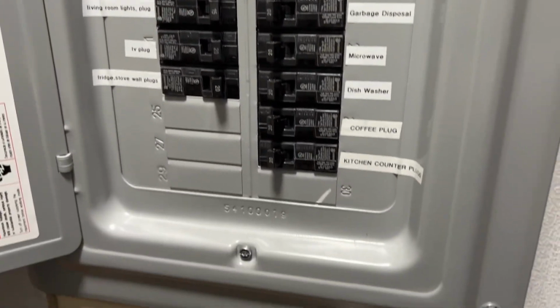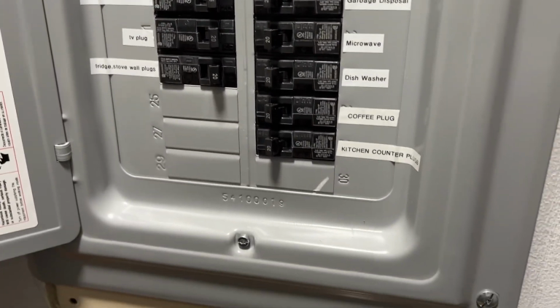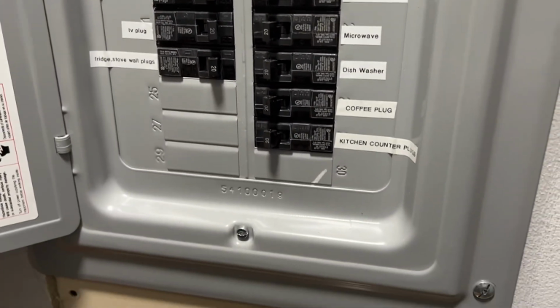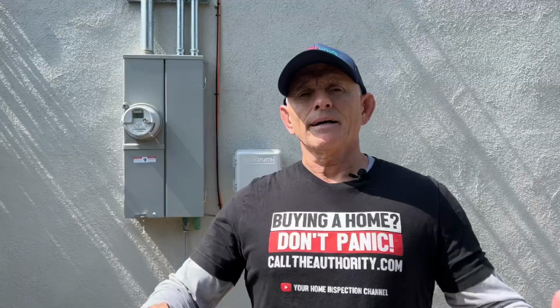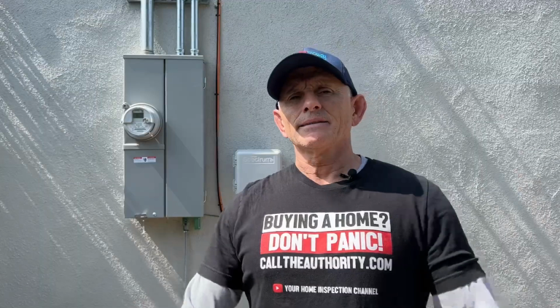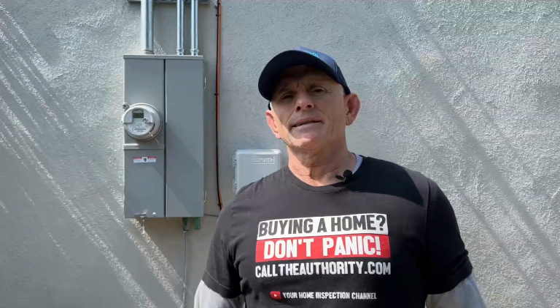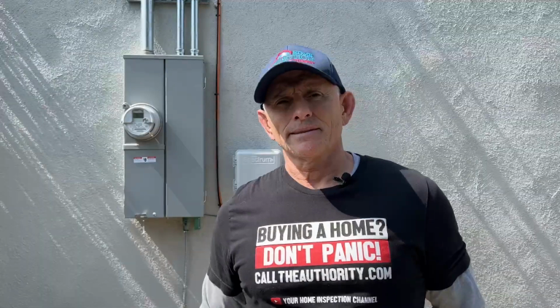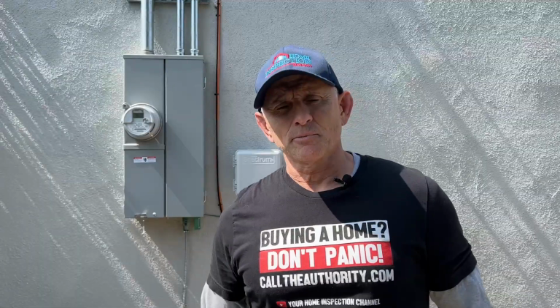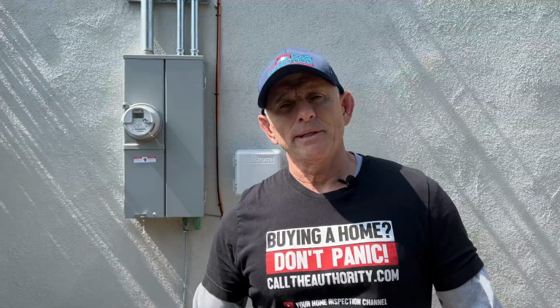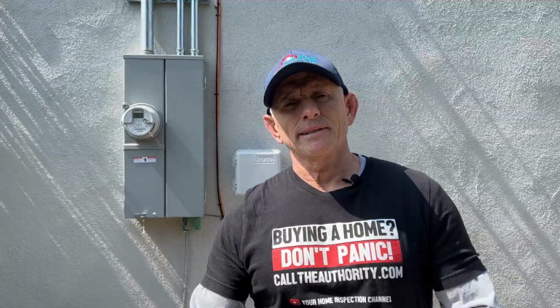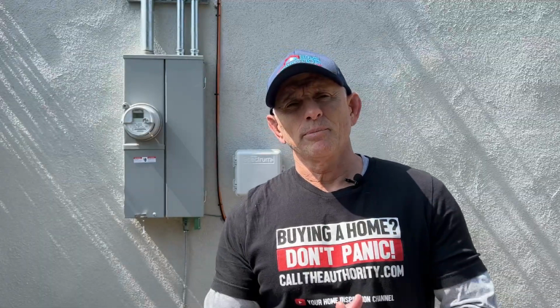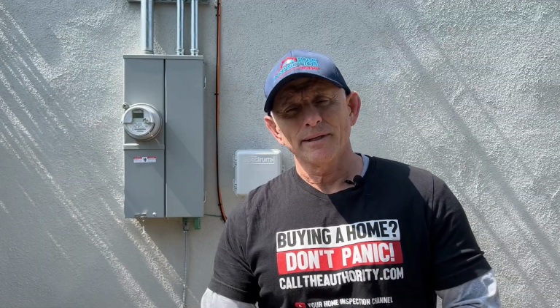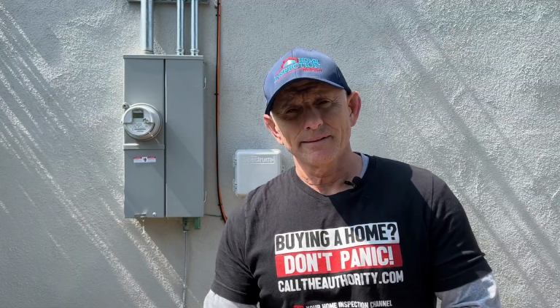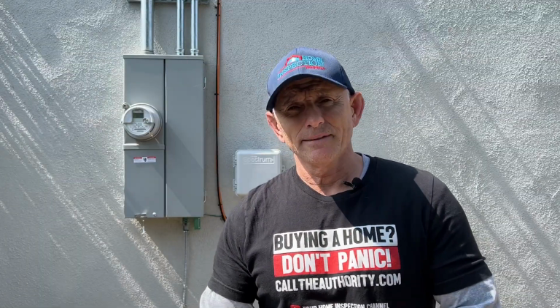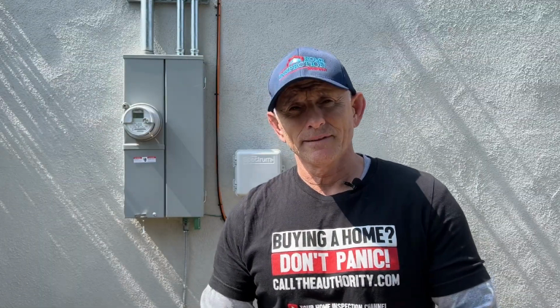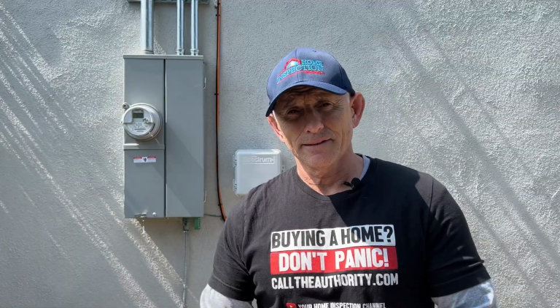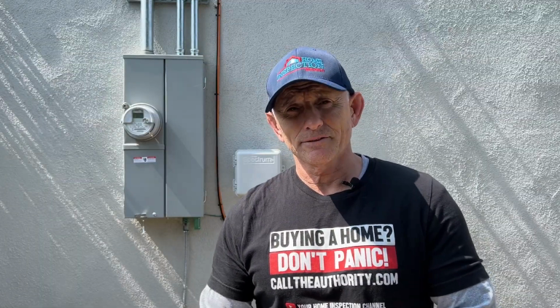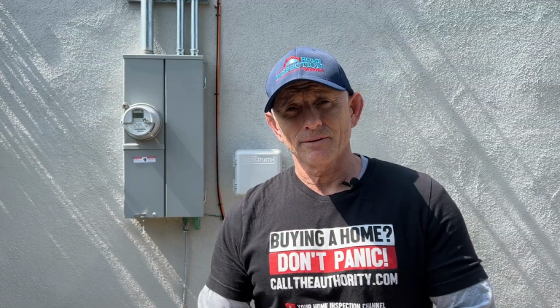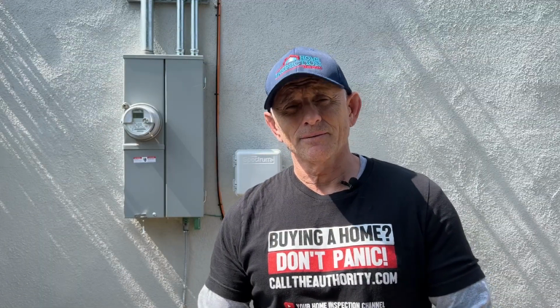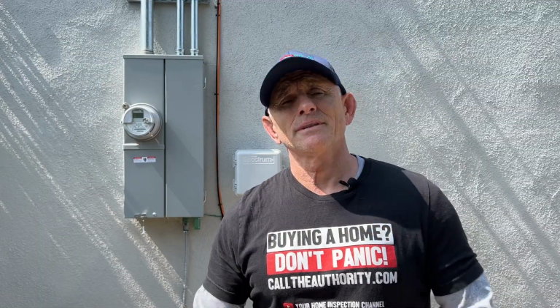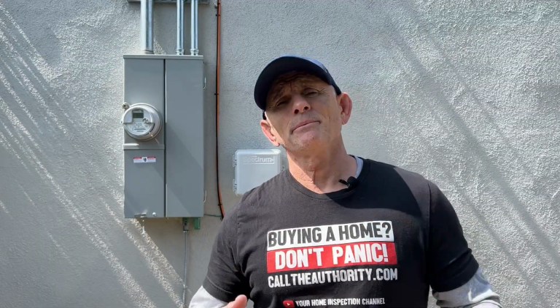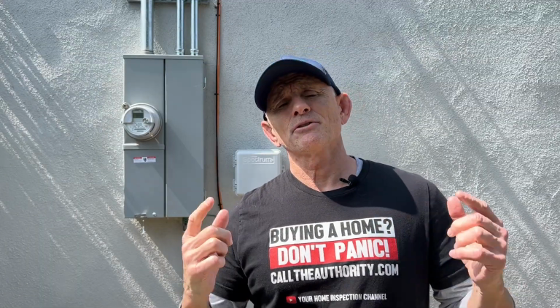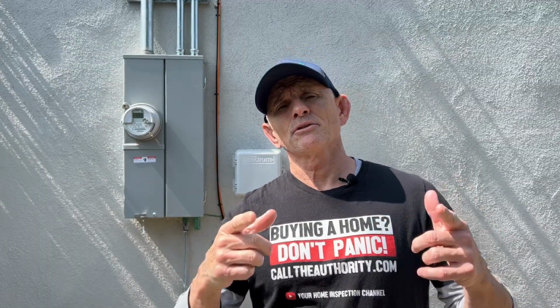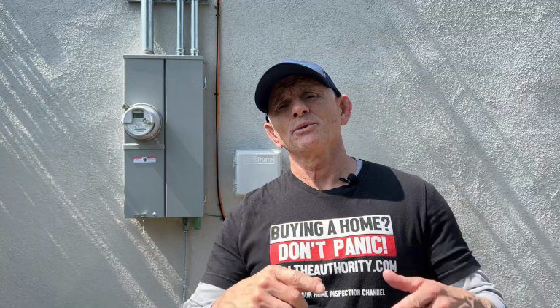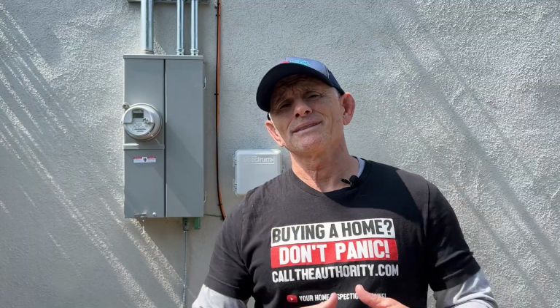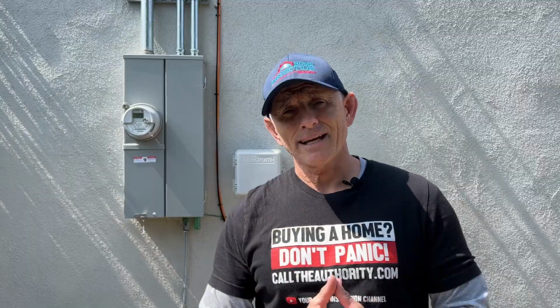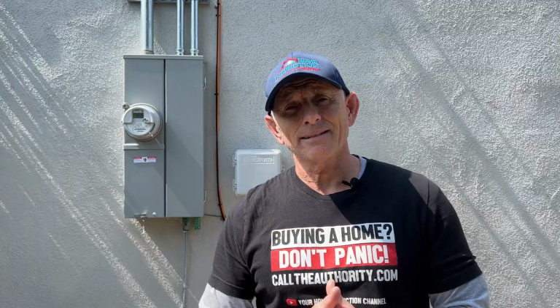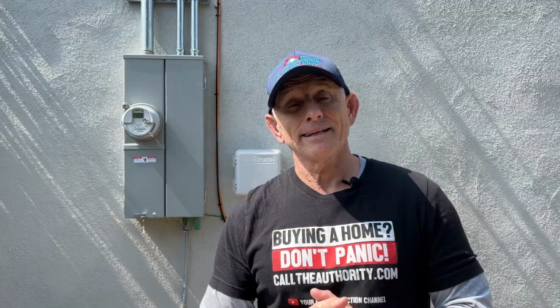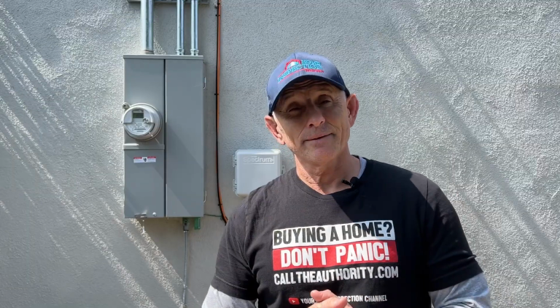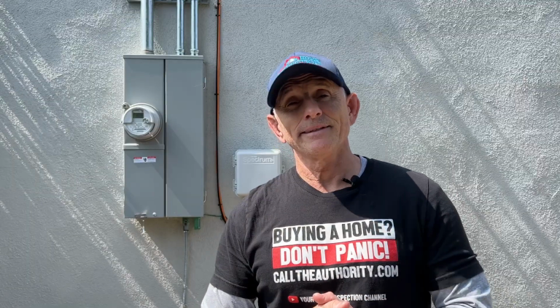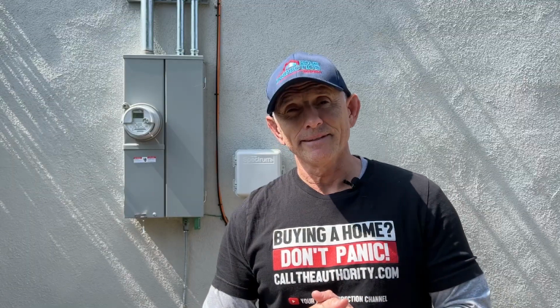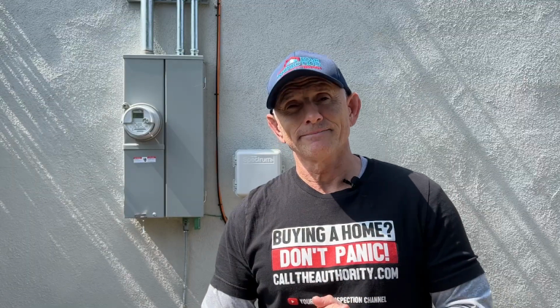Now that Isaac has explained the complexity of this install, let me show you exactly how they did it.